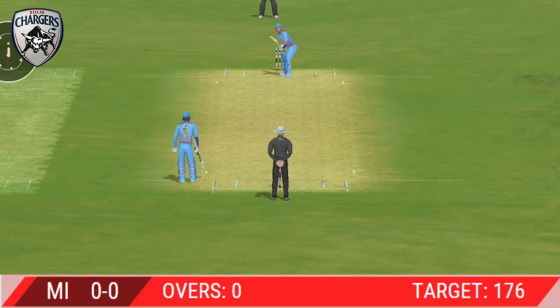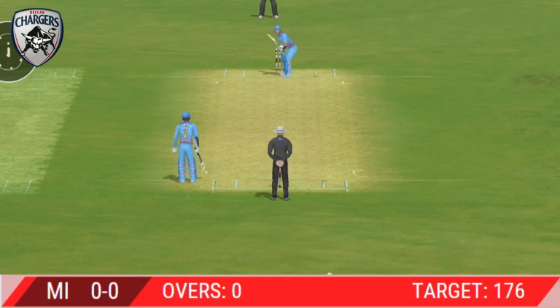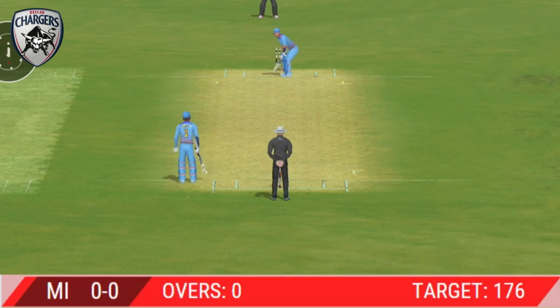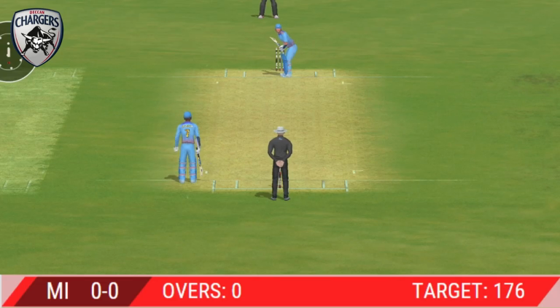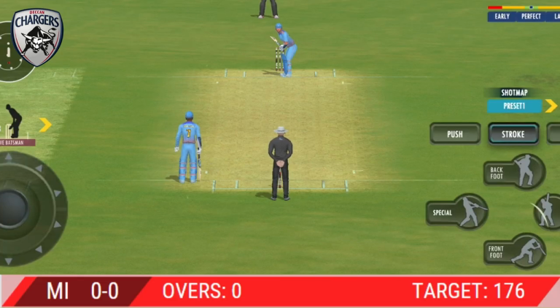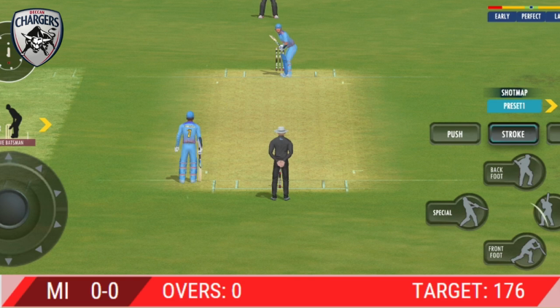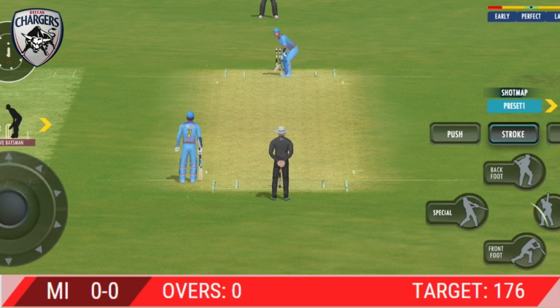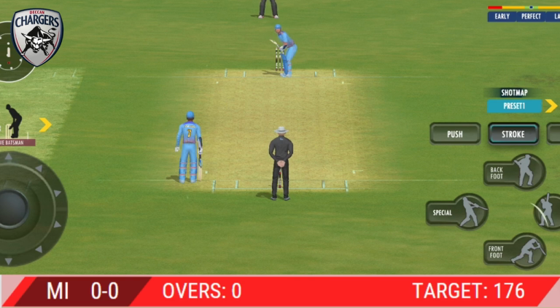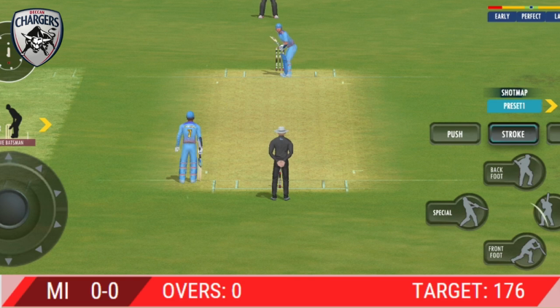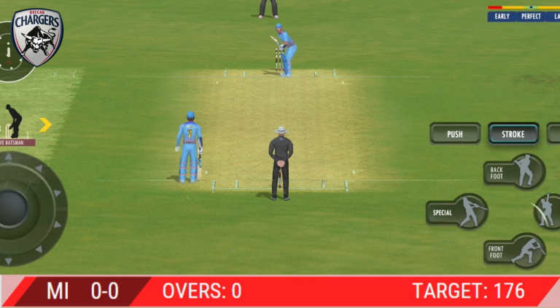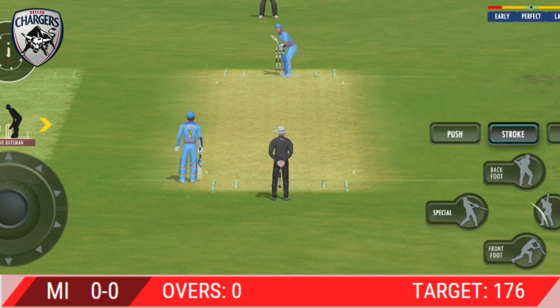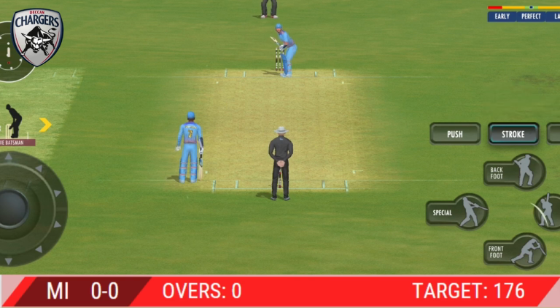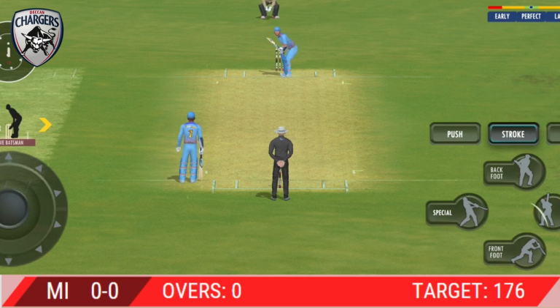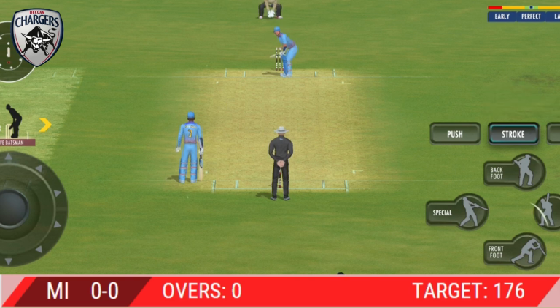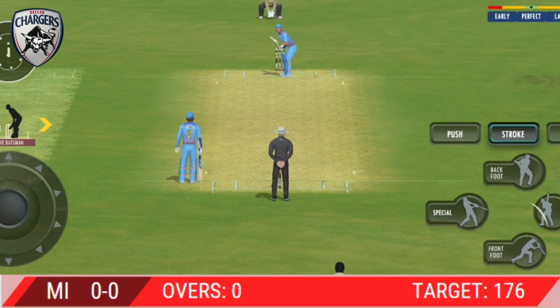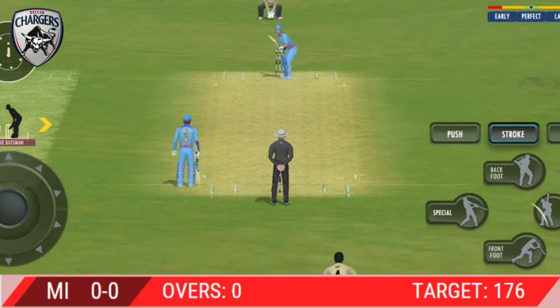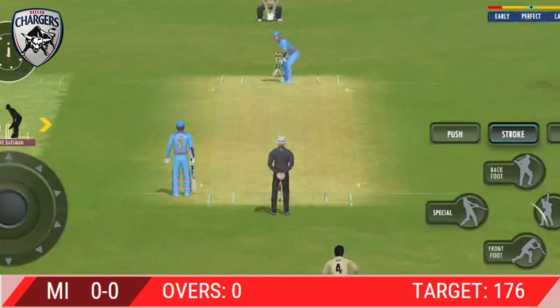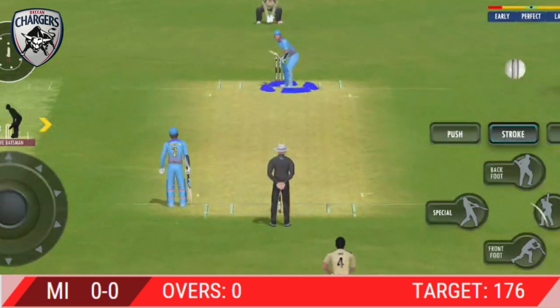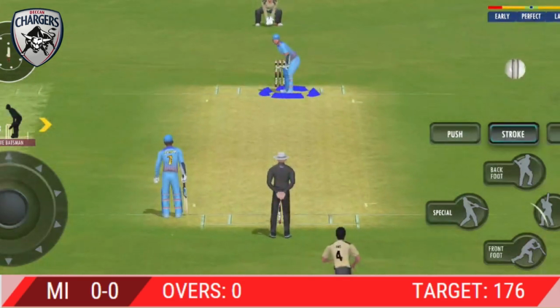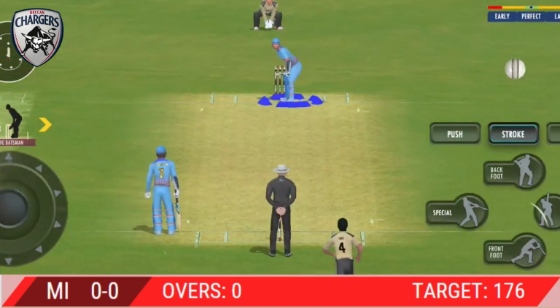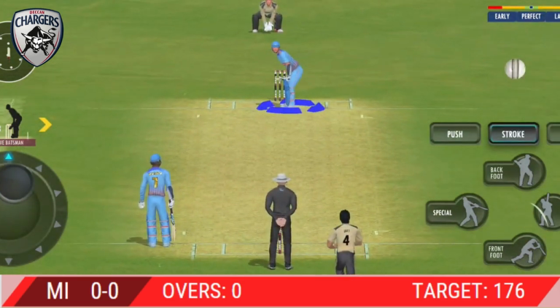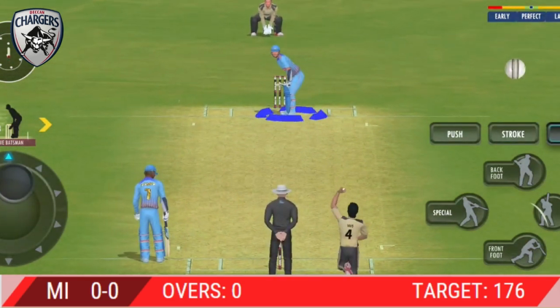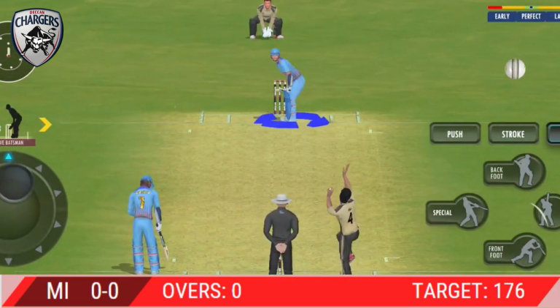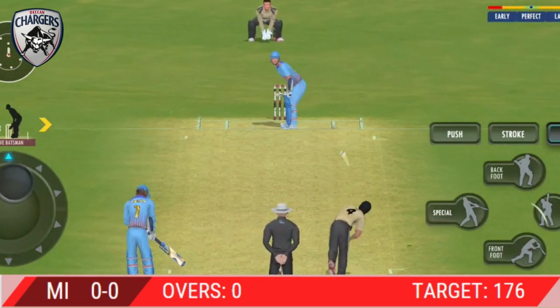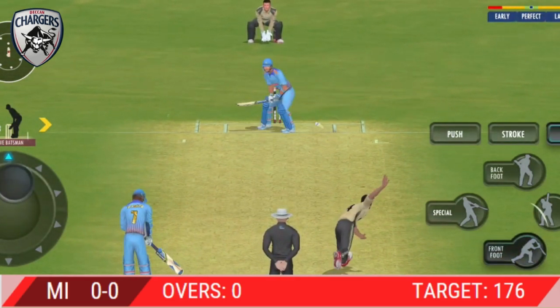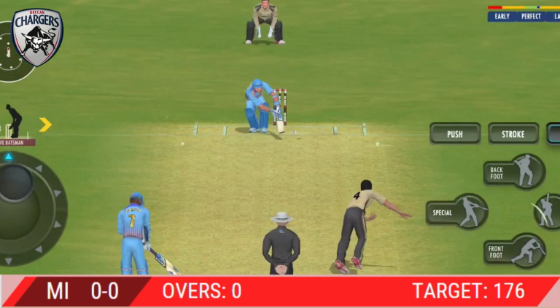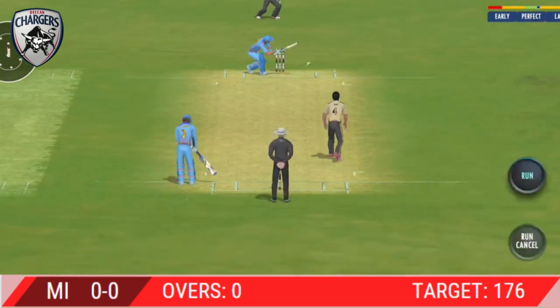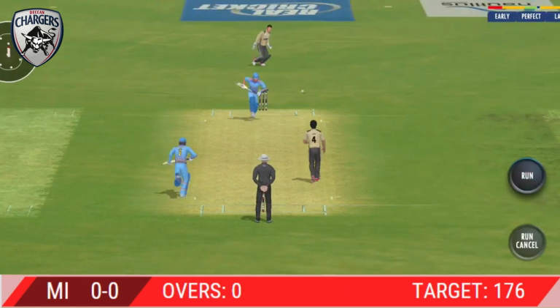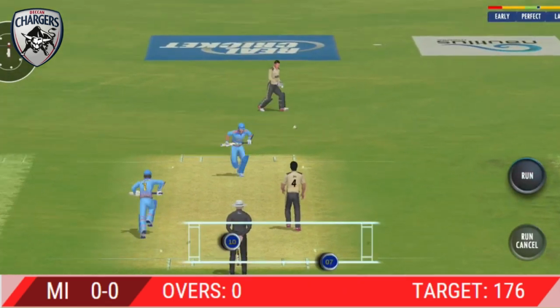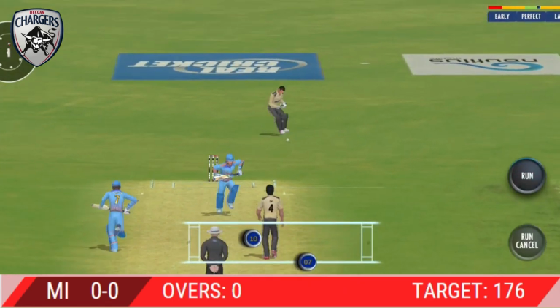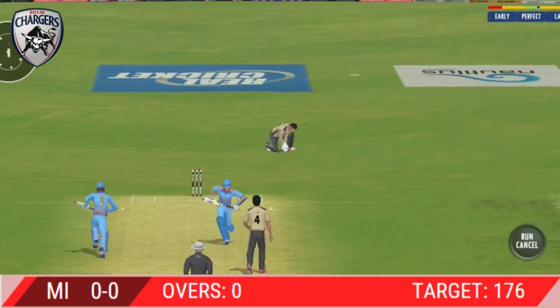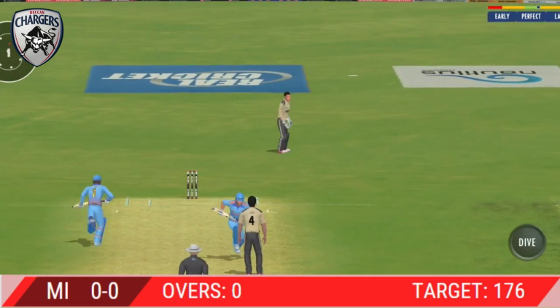The bowler has the new ball. We're all set to go for the first ball of the innings. That's found the edge of the bat — good delivery.